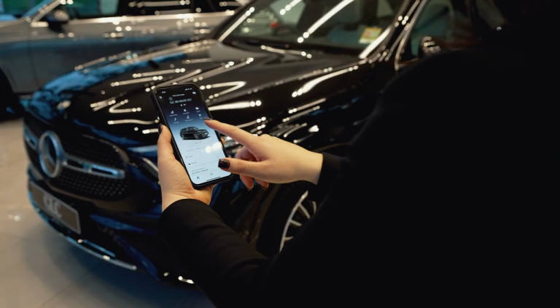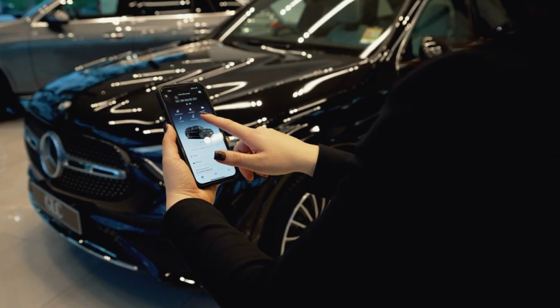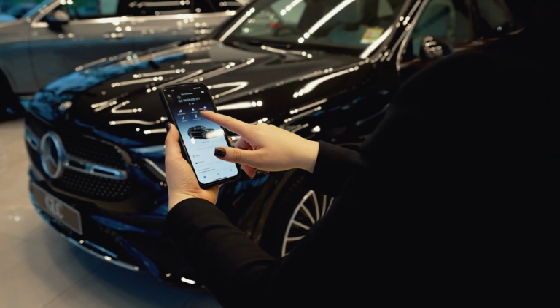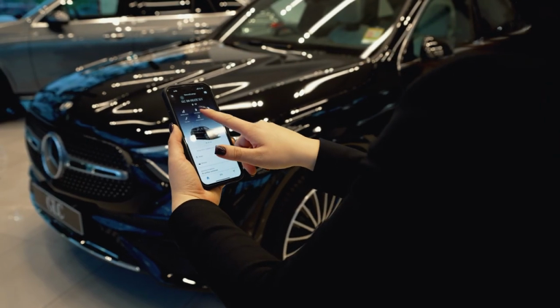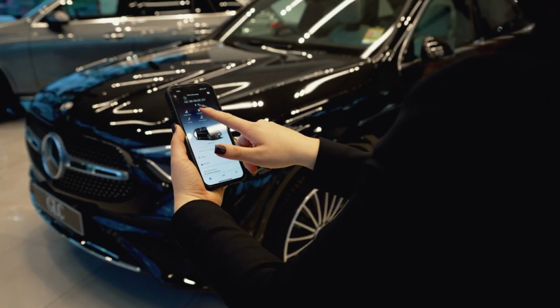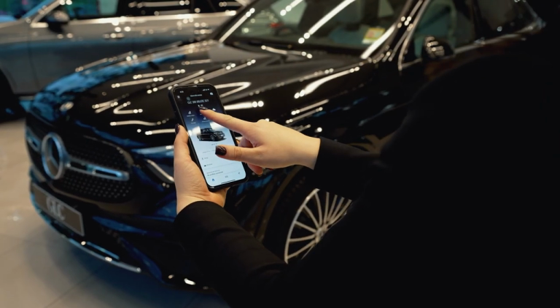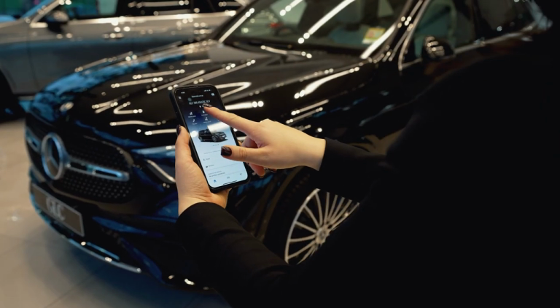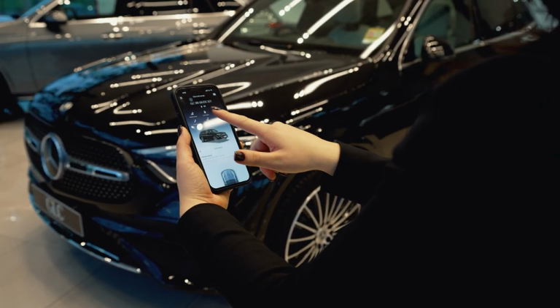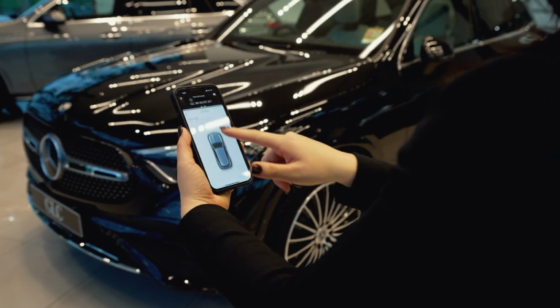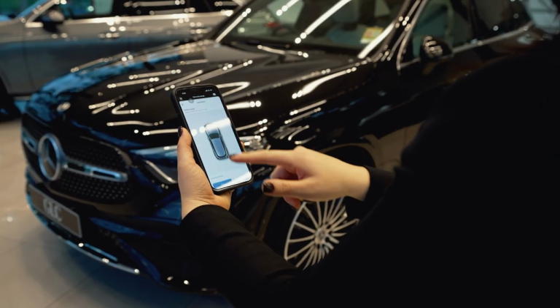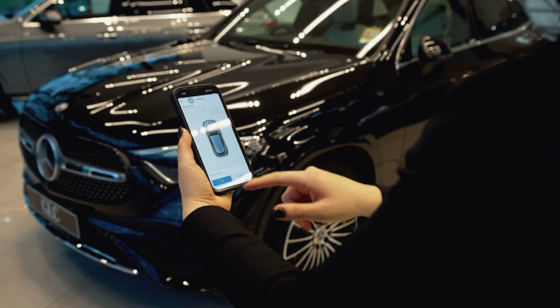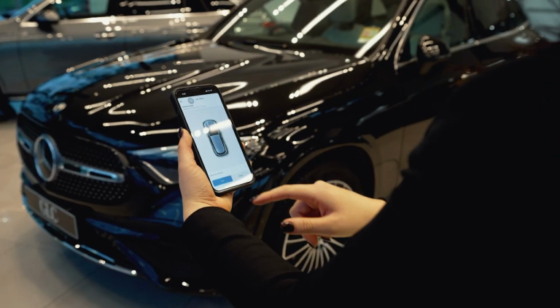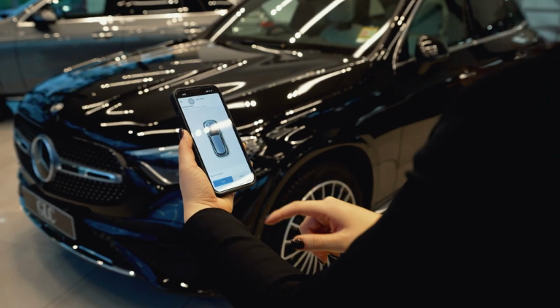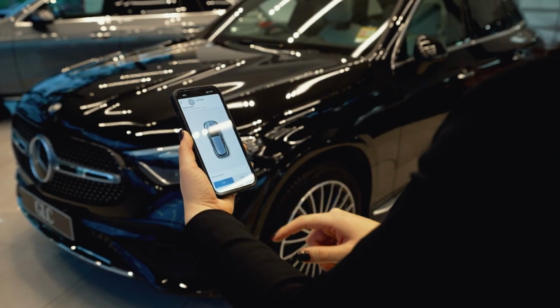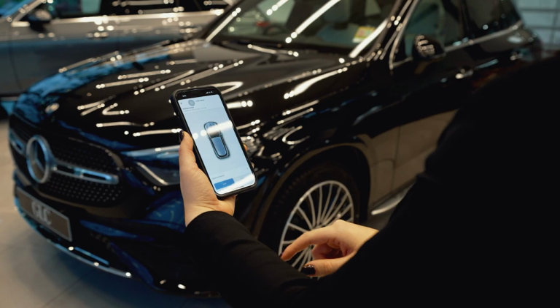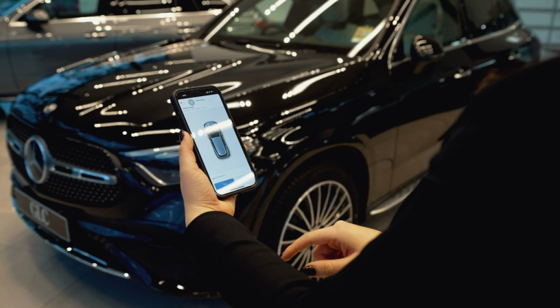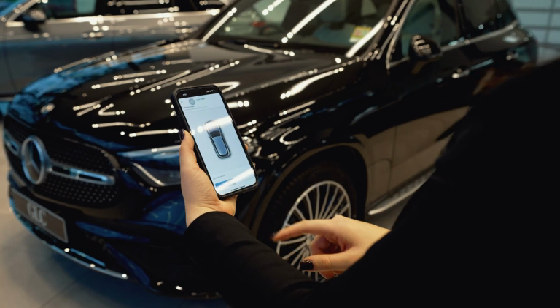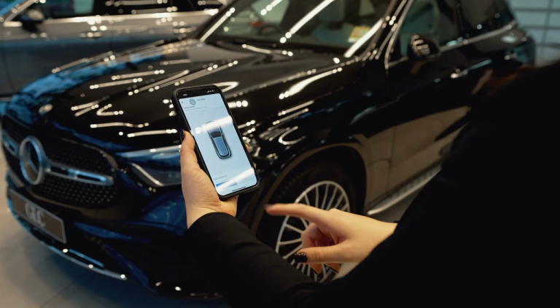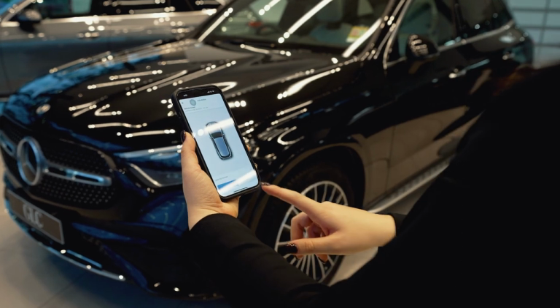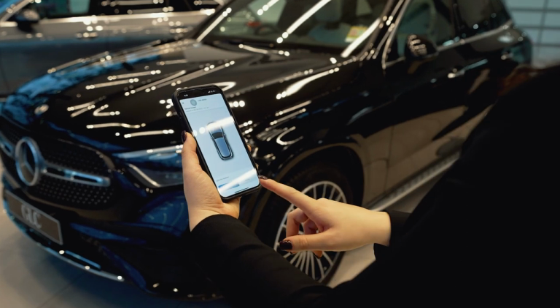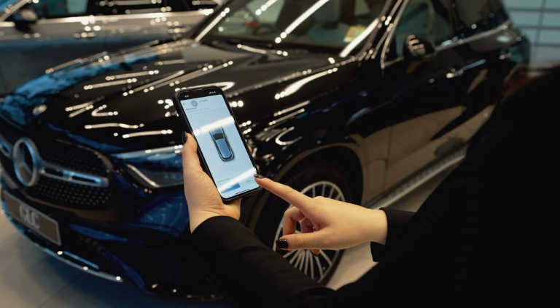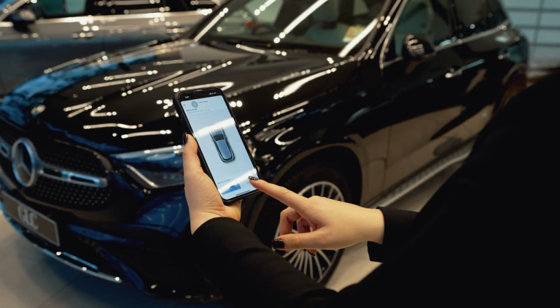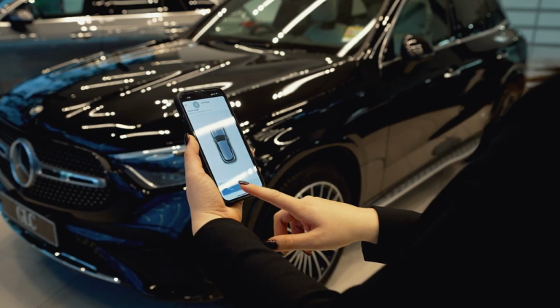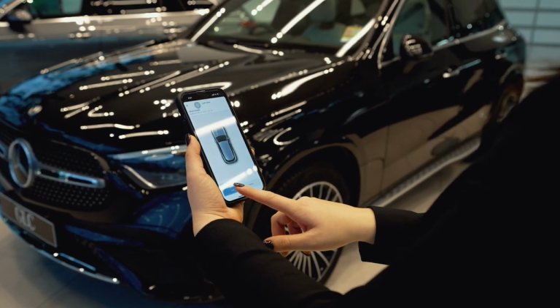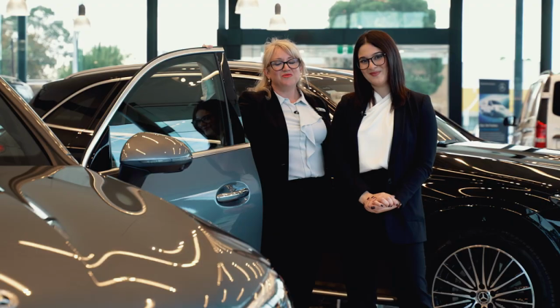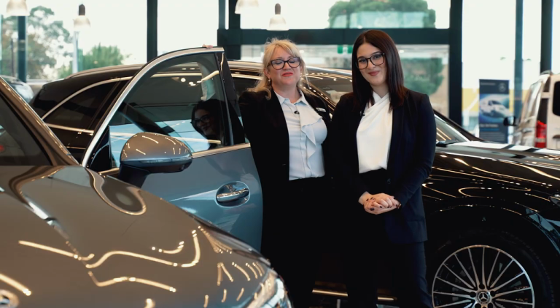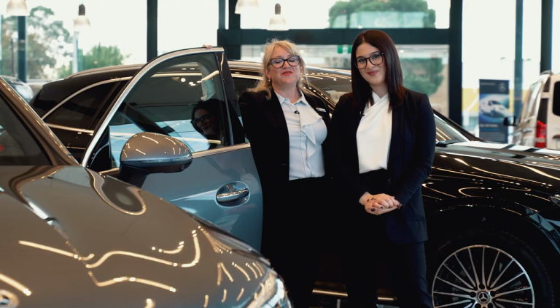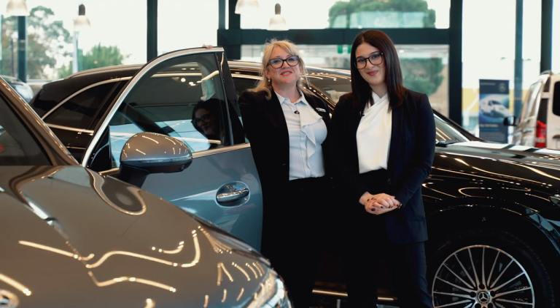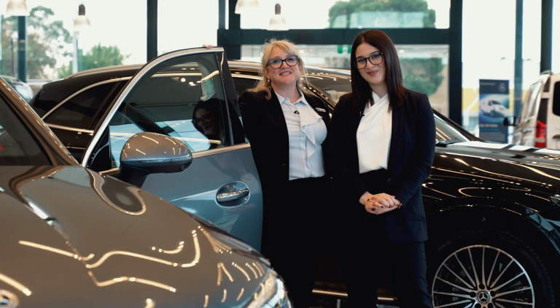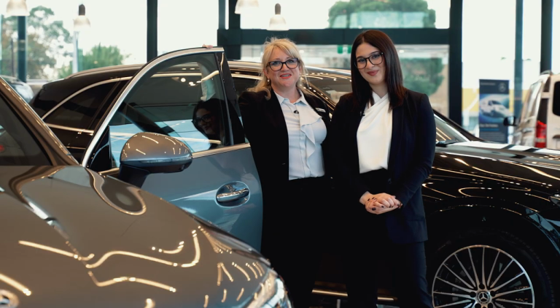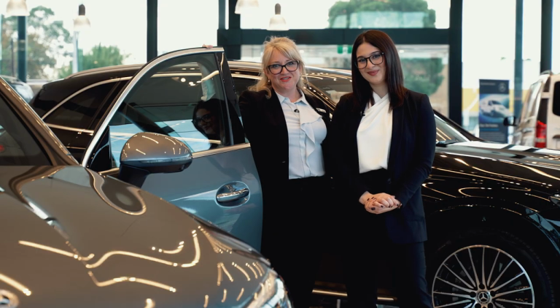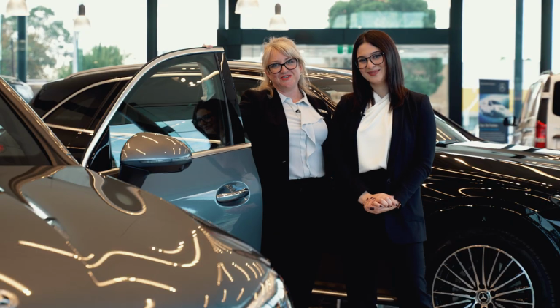The all-new GLC is now available to test drive at Mercedes-Benz Adelaide and Unley. We look forward to seeing you soon.